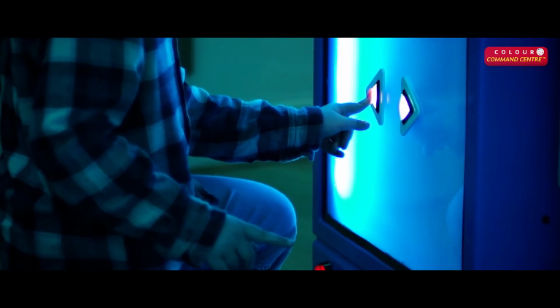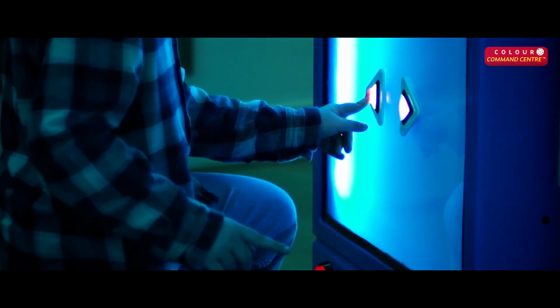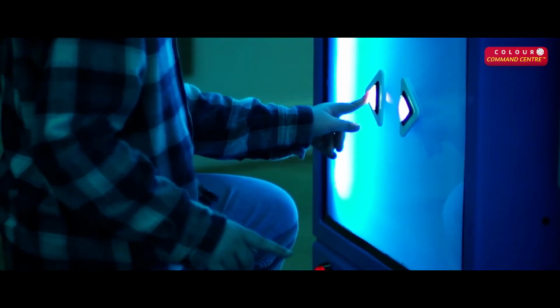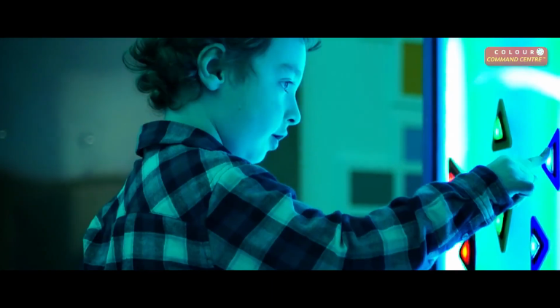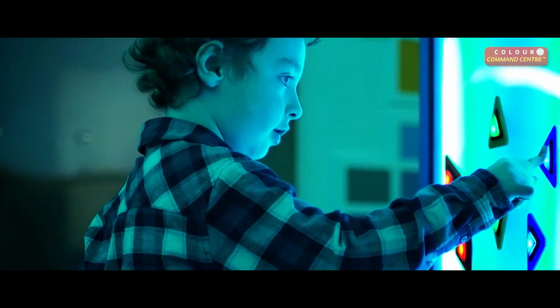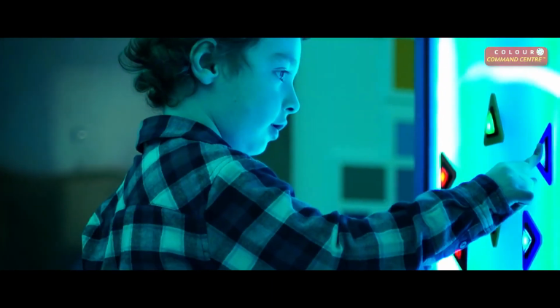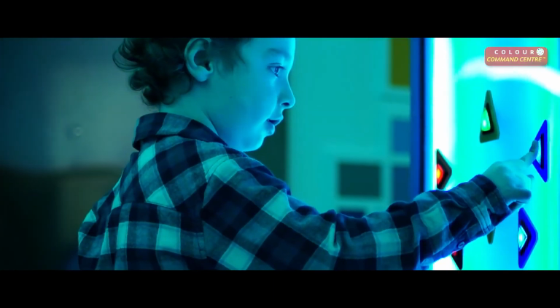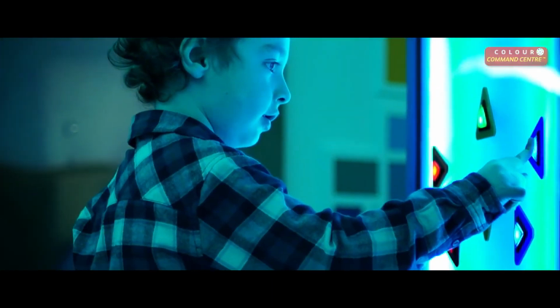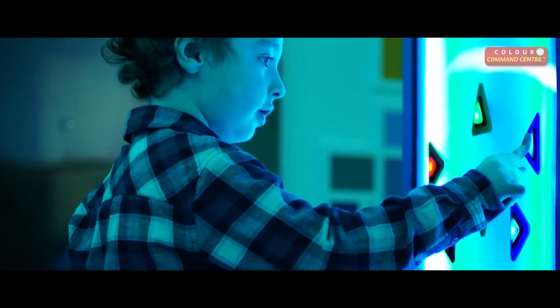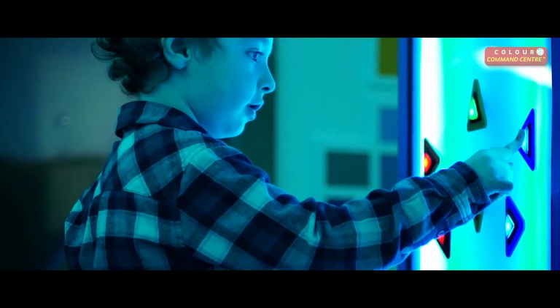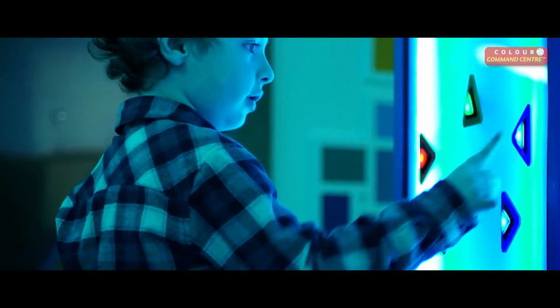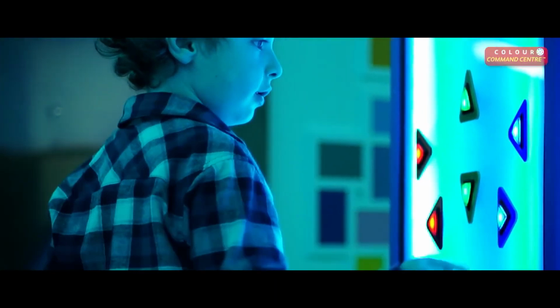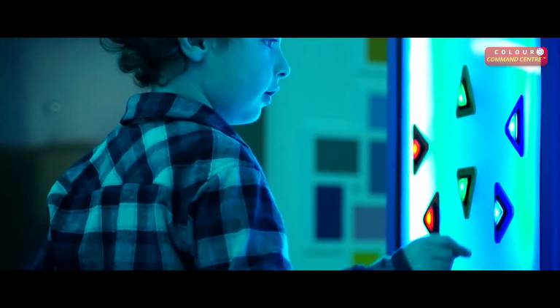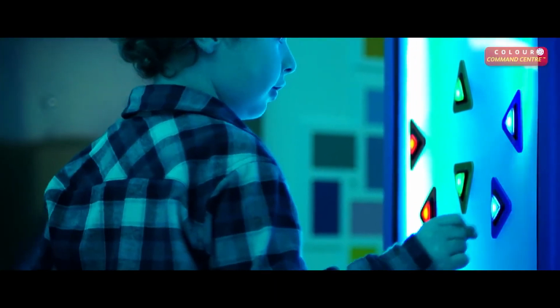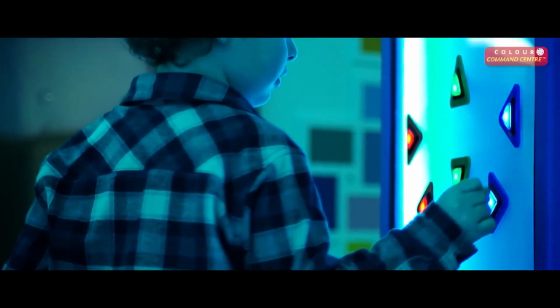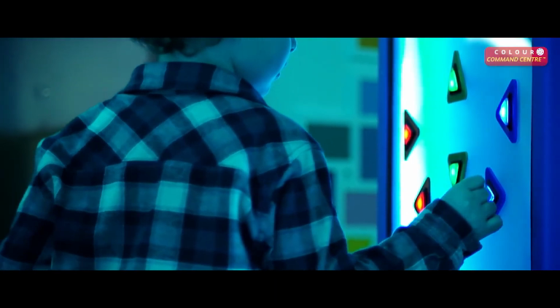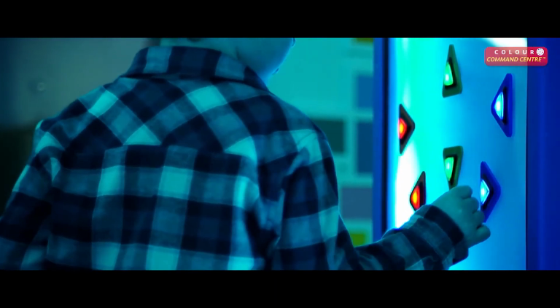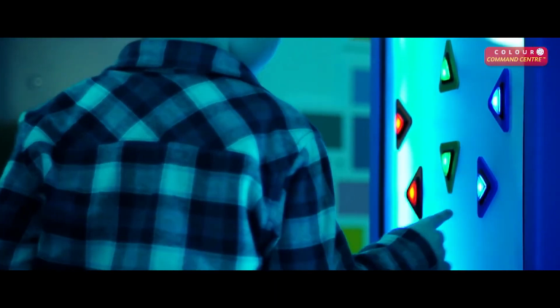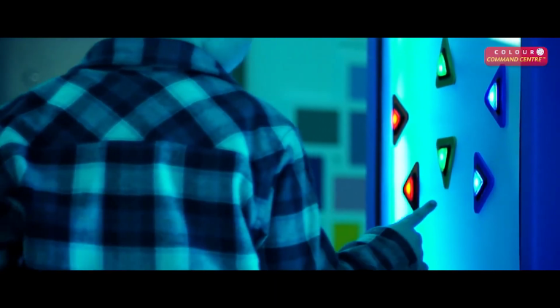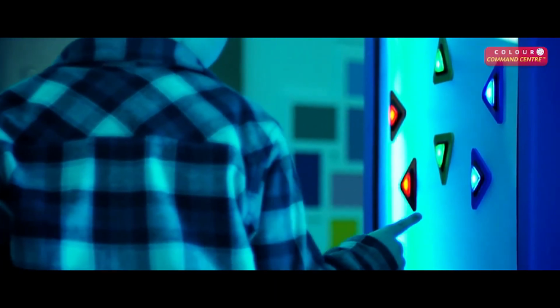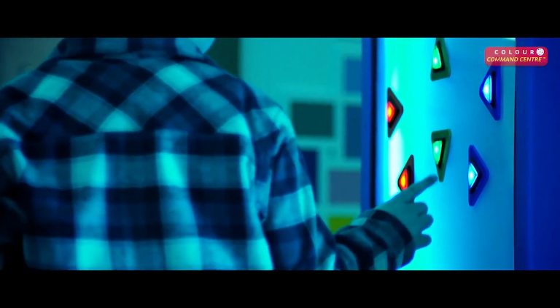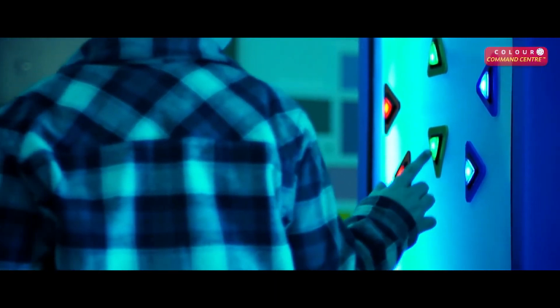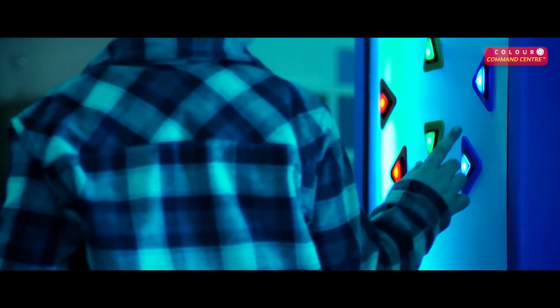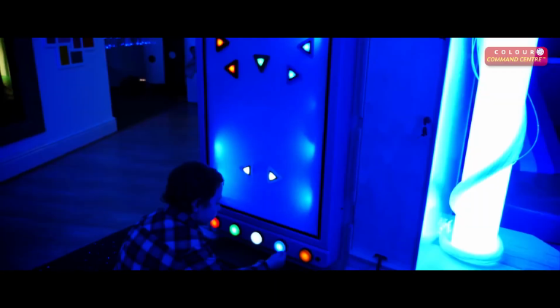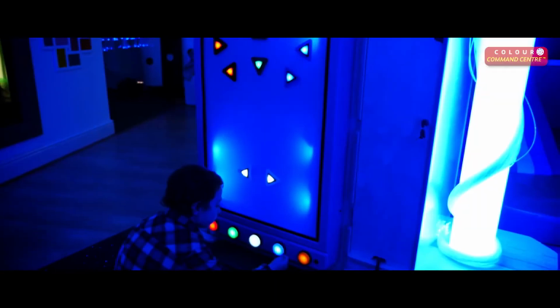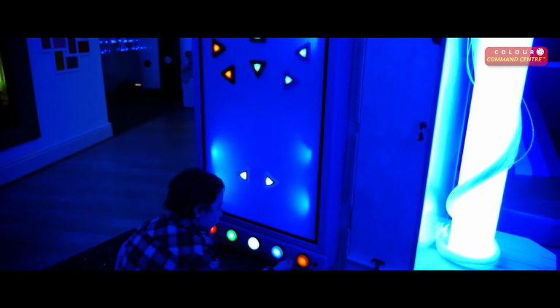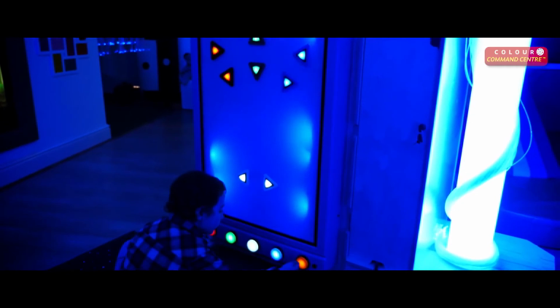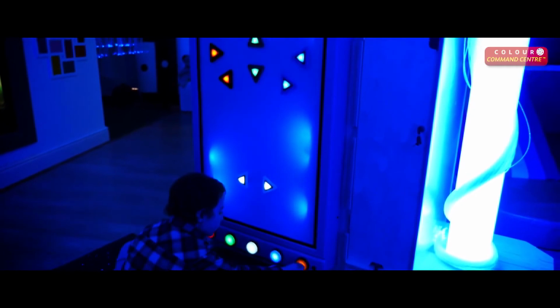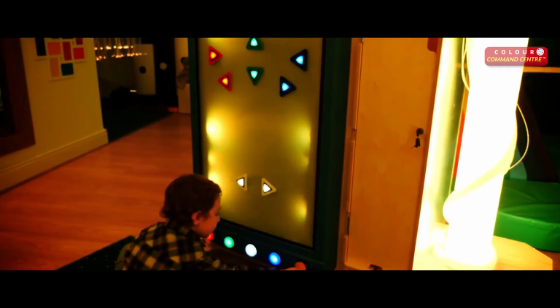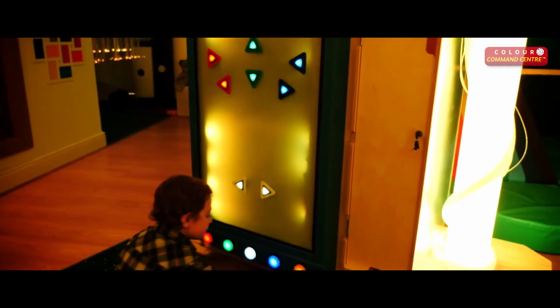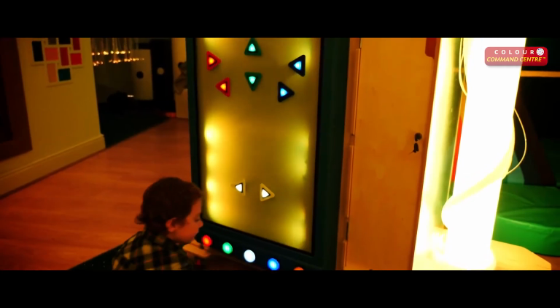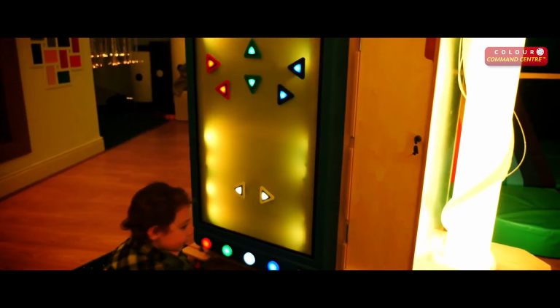It can also be used as a switch controller to change the color of the other panels and Wi-Fi products in a sensory room.